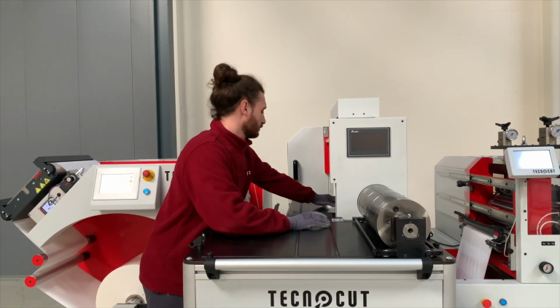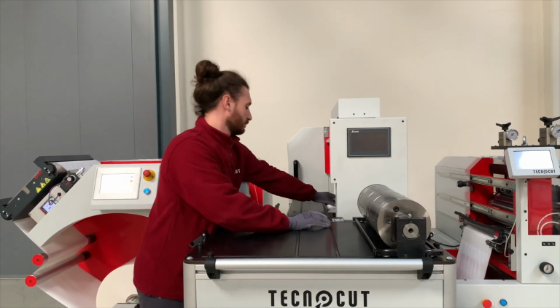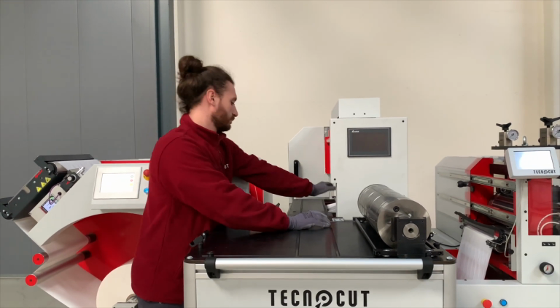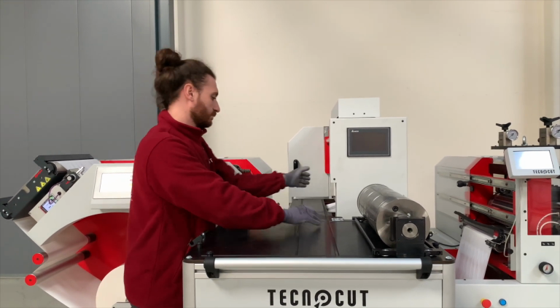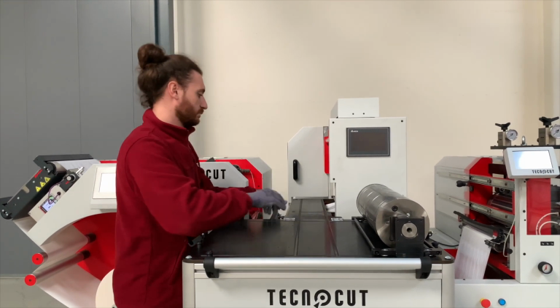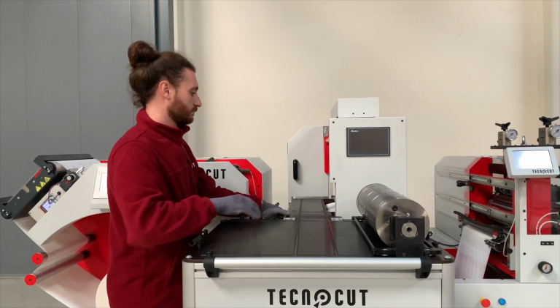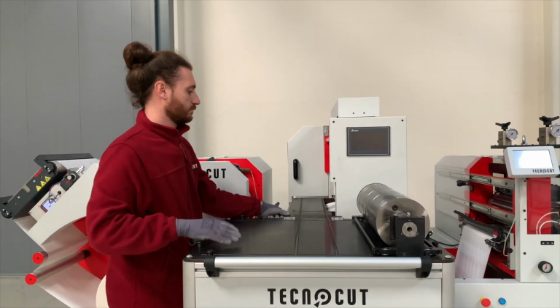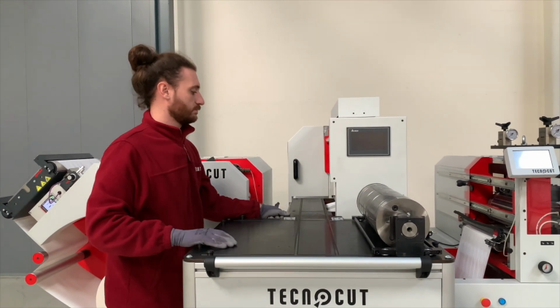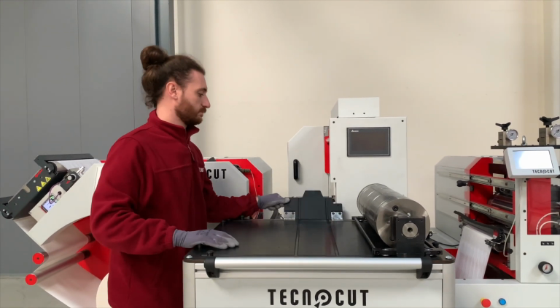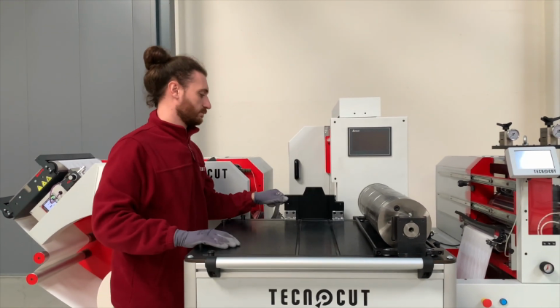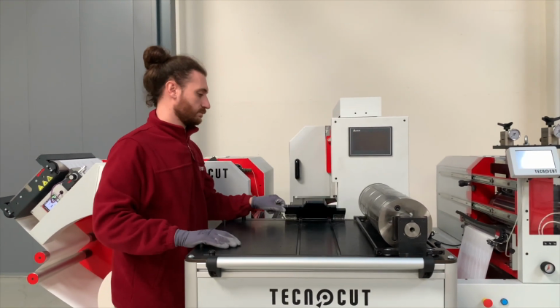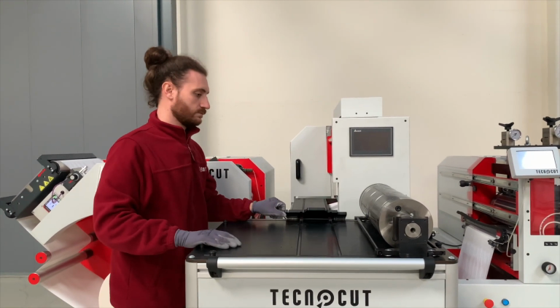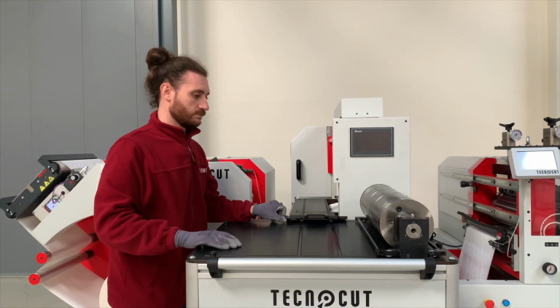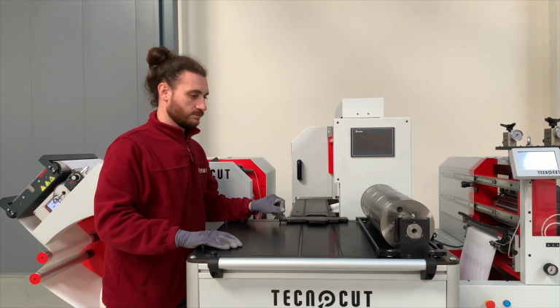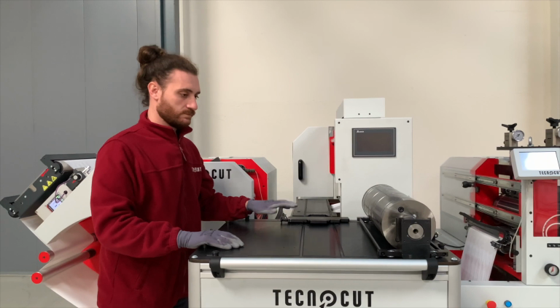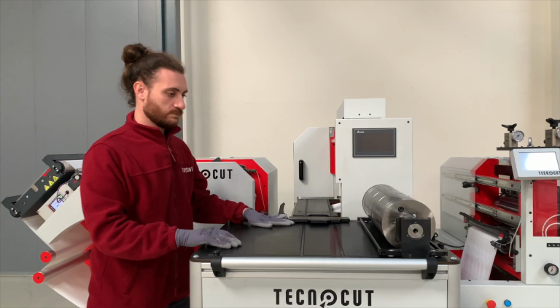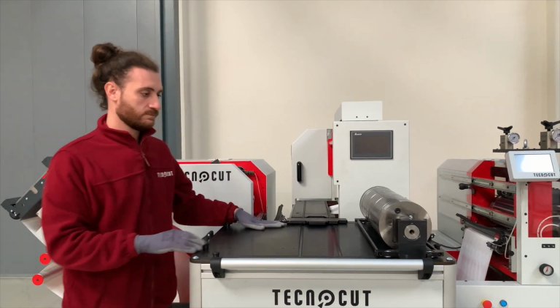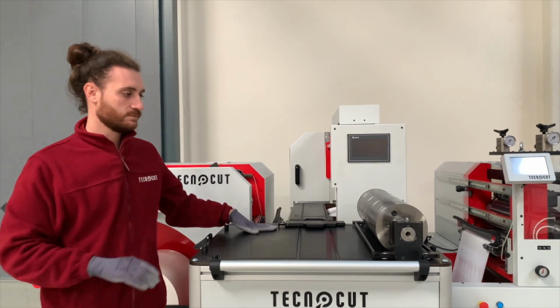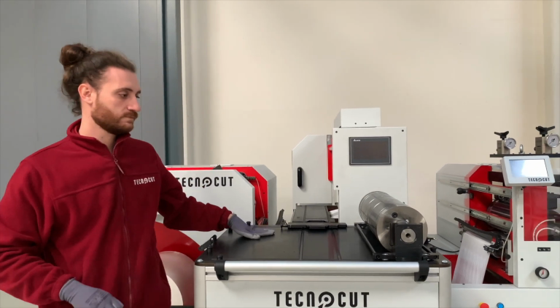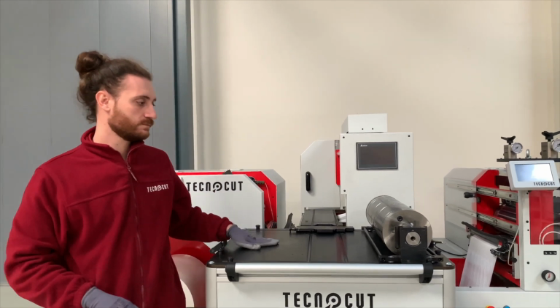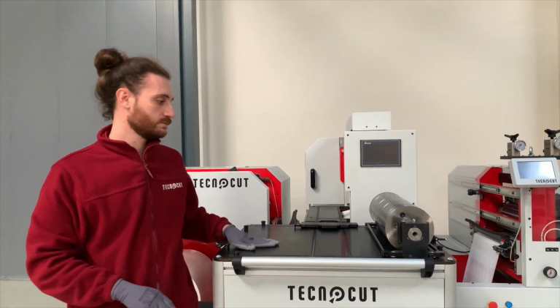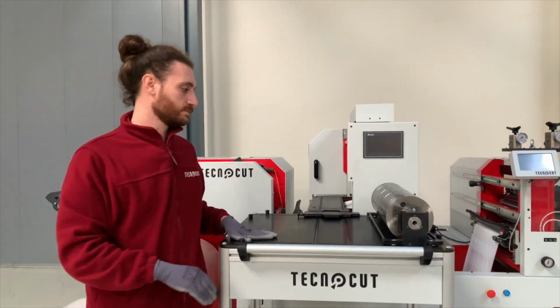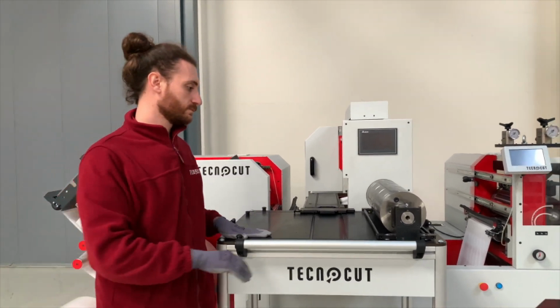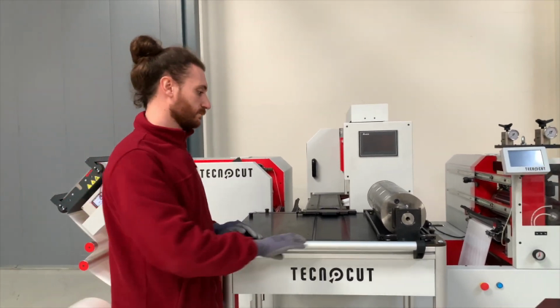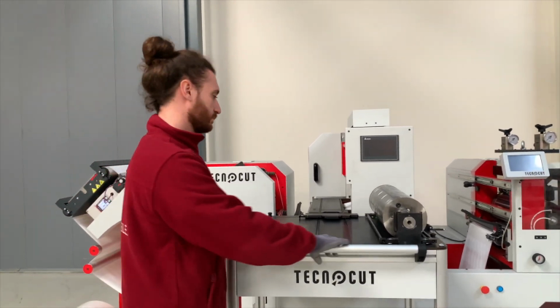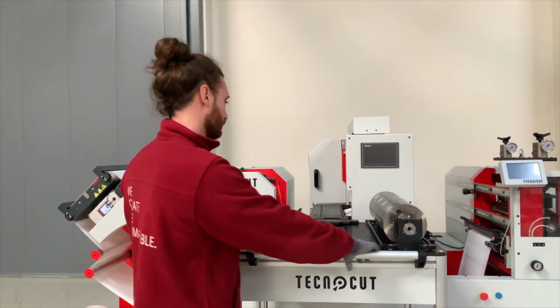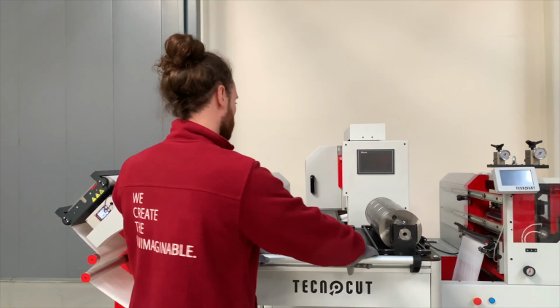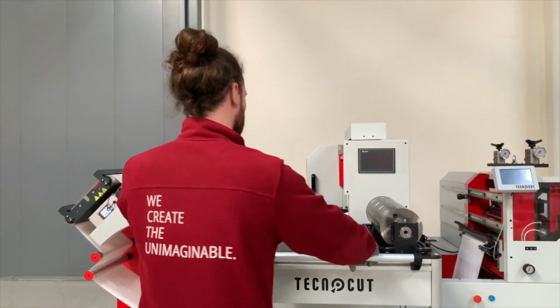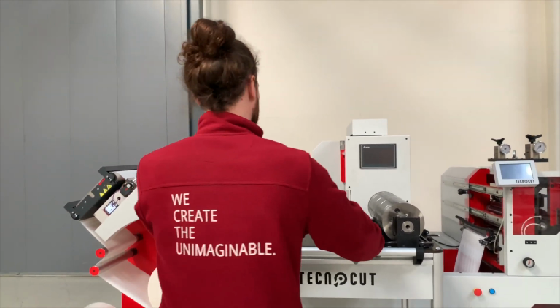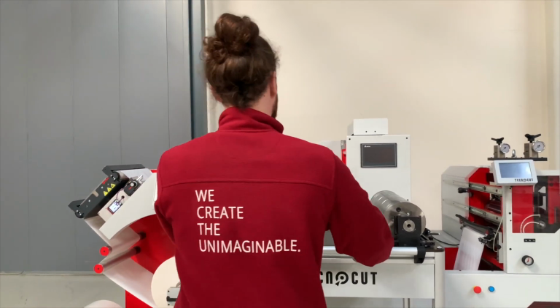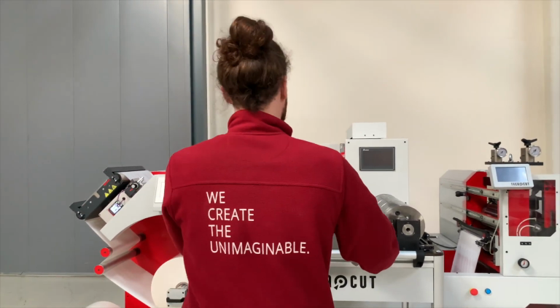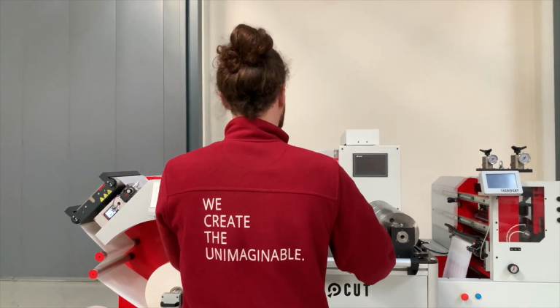In just 30 seconds, we've got the magnetic cylinder change done. Thank you very much.